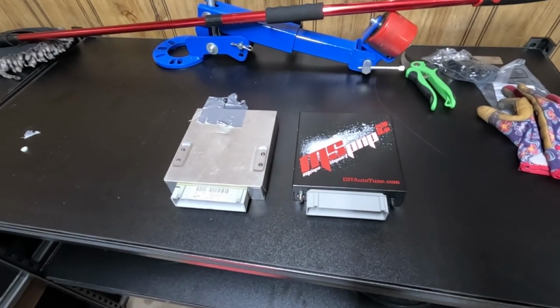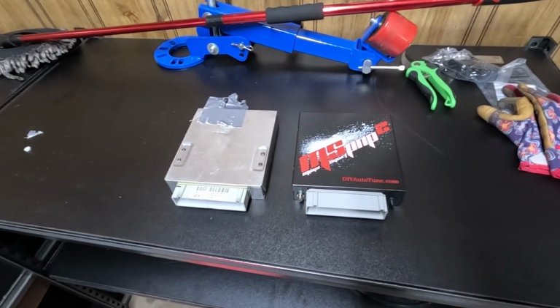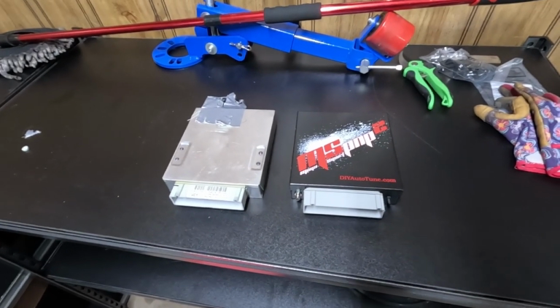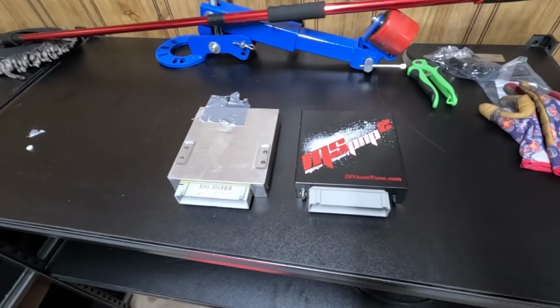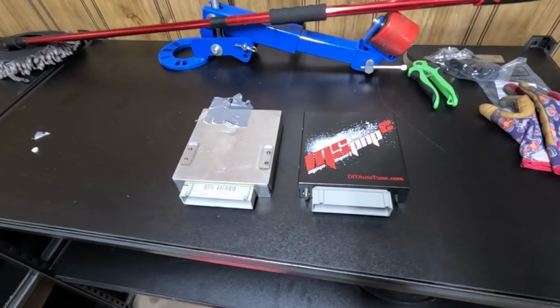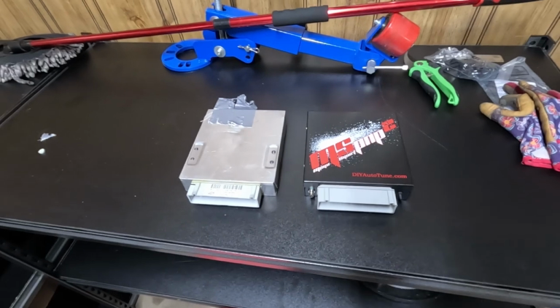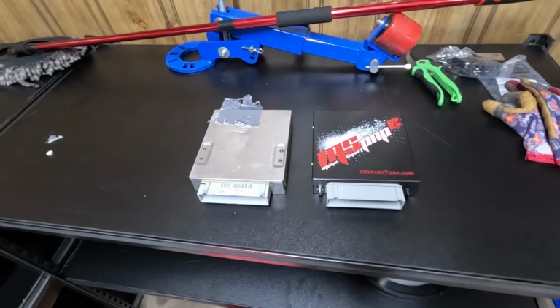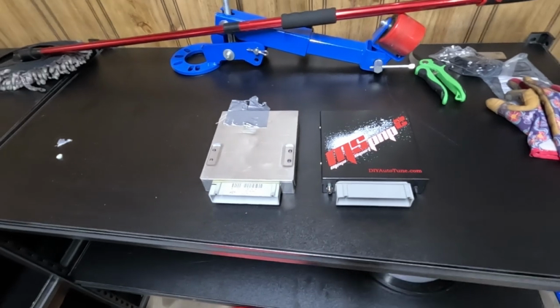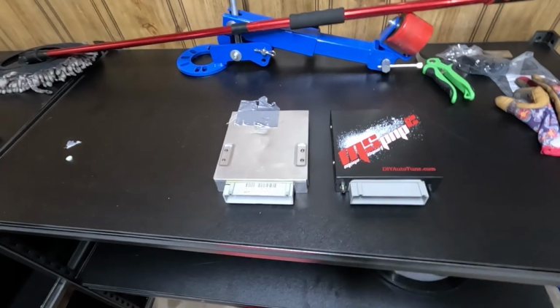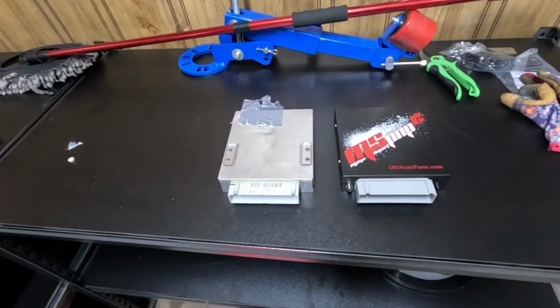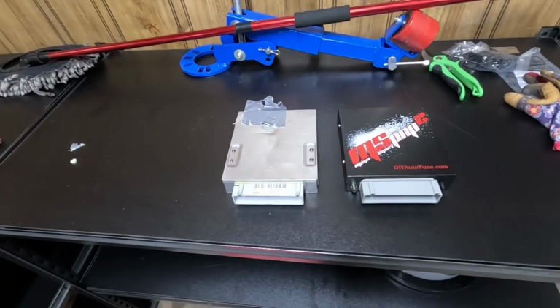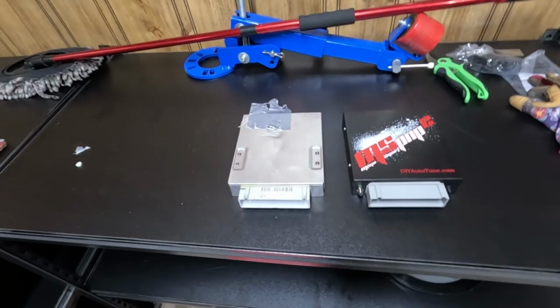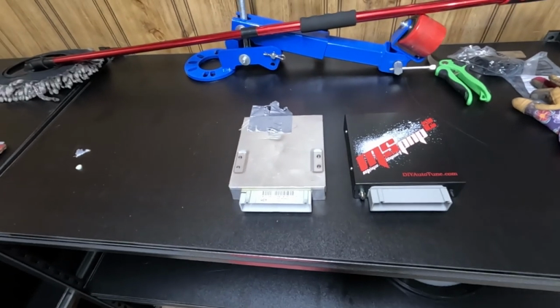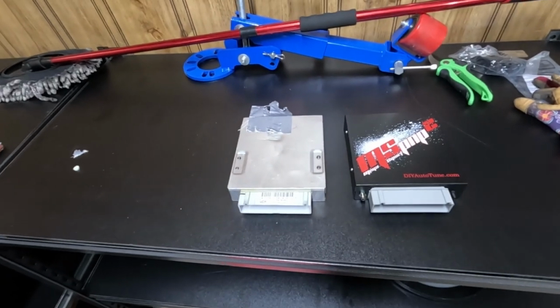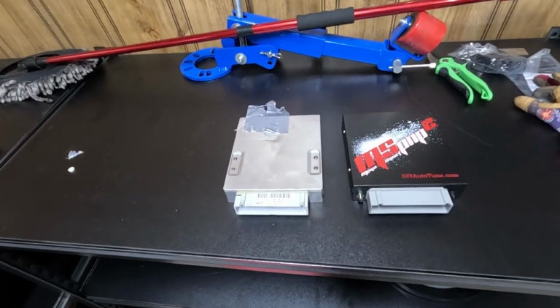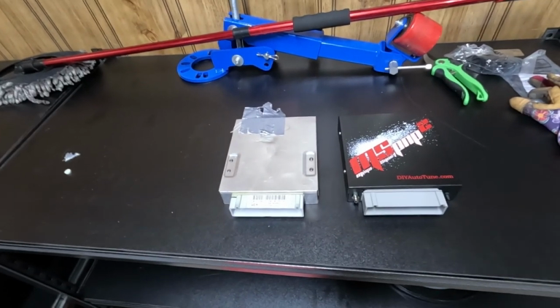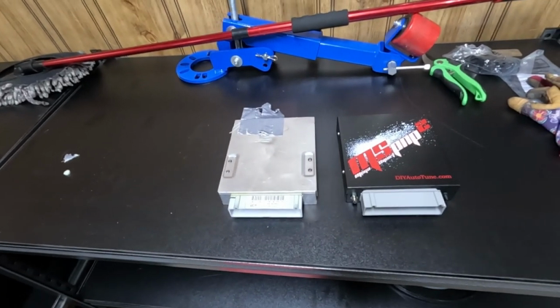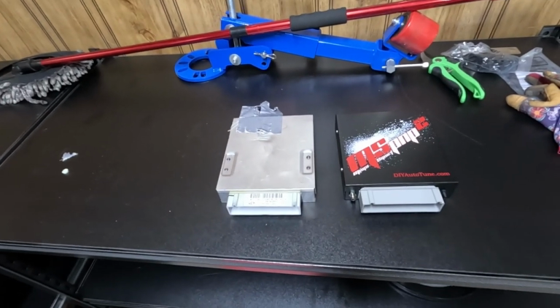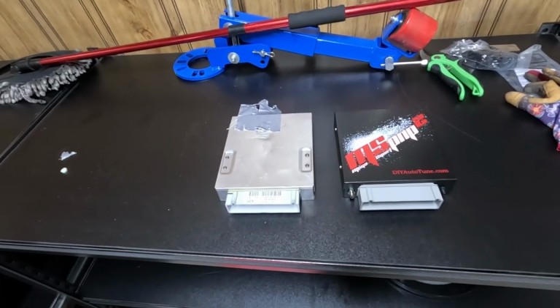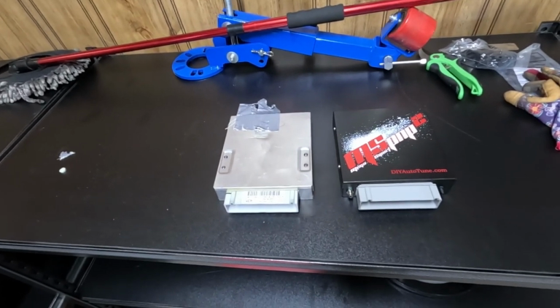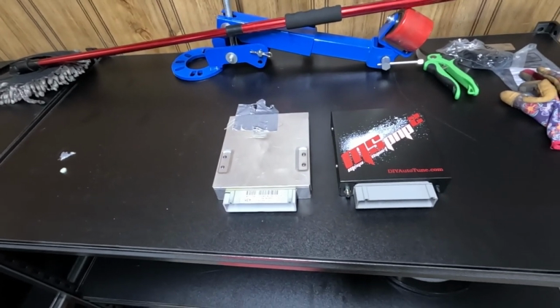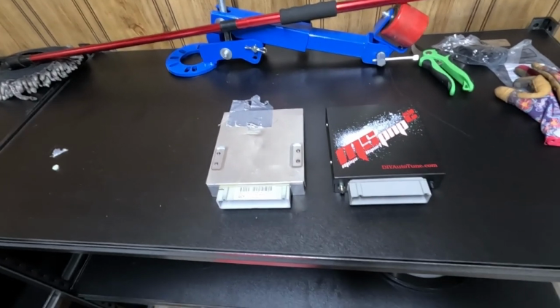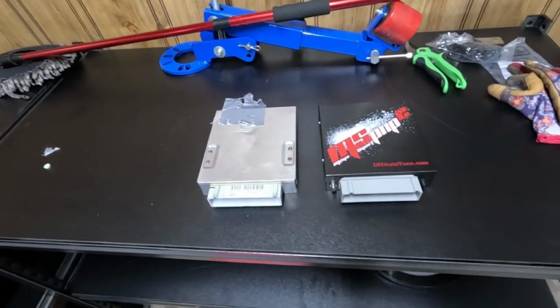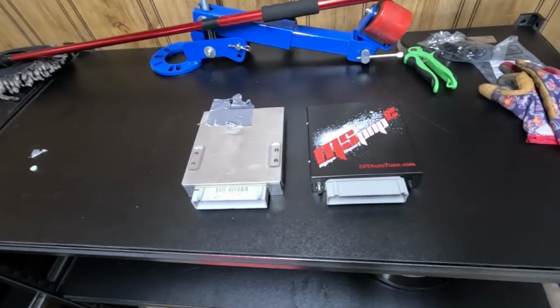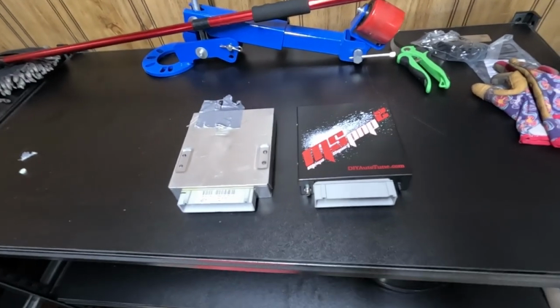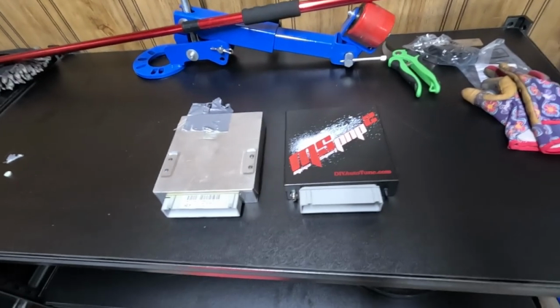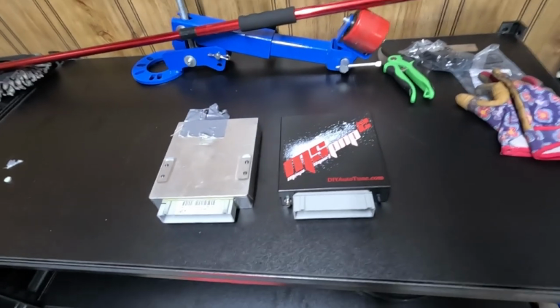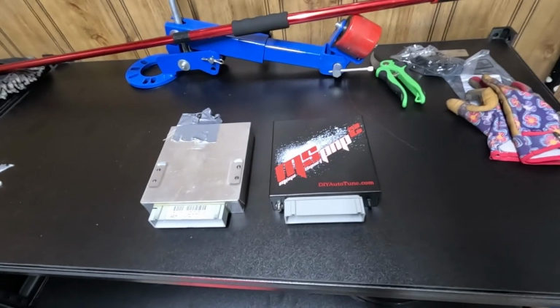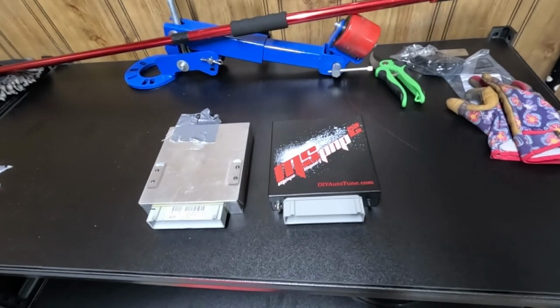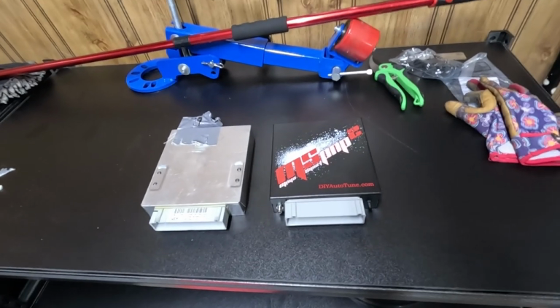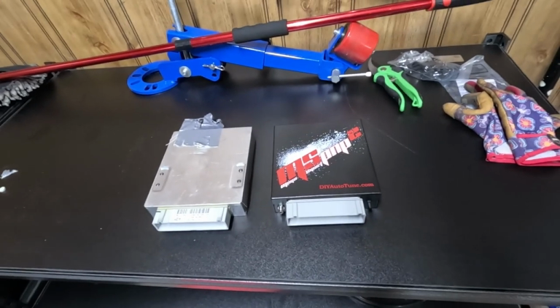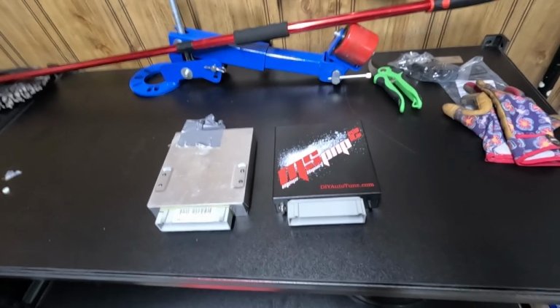Let's unbox the rest of the stuff, get the laptop set up — there are instructions and we'll take a look at them.